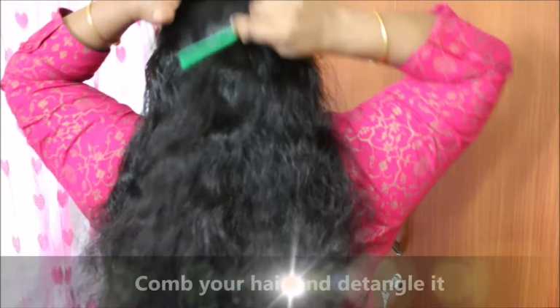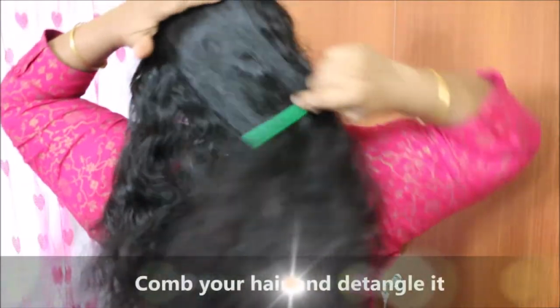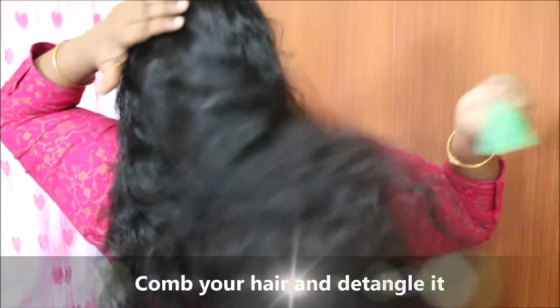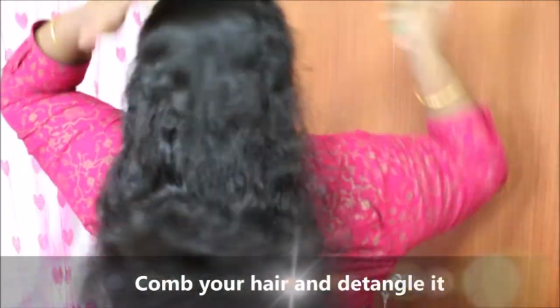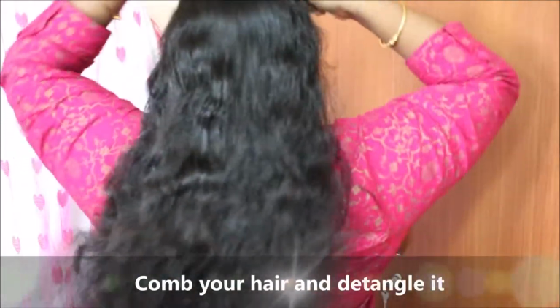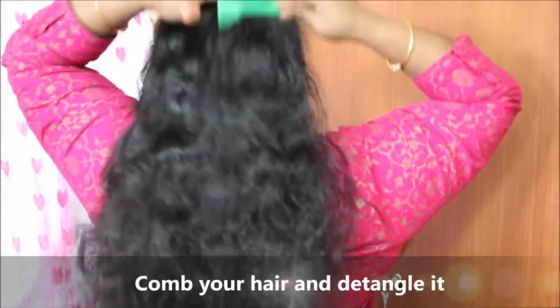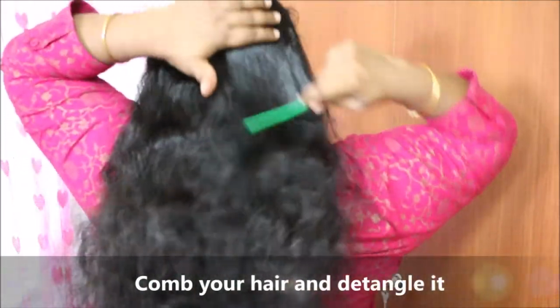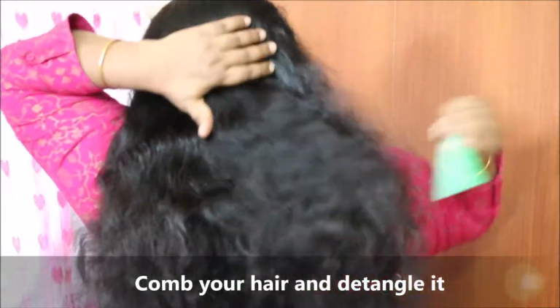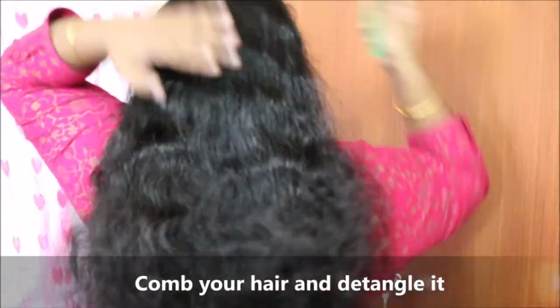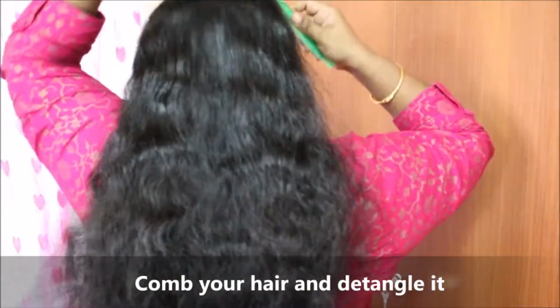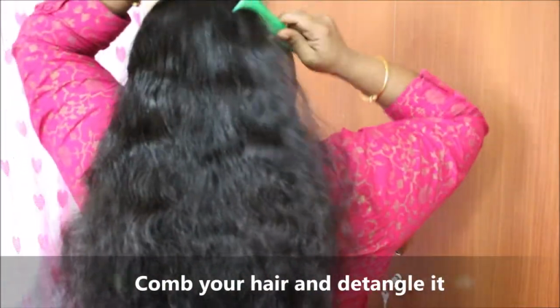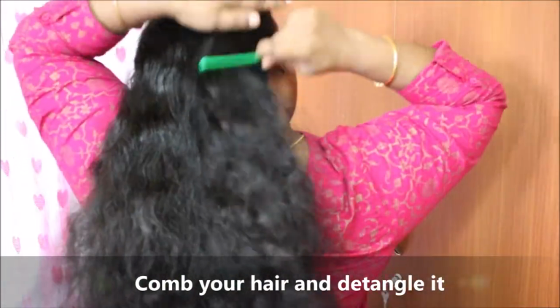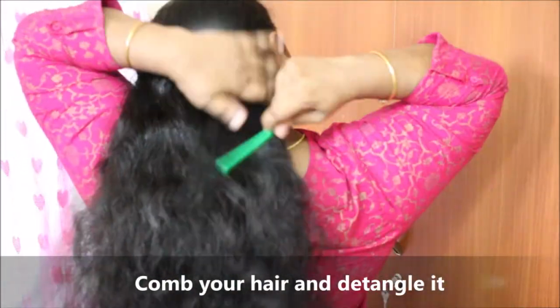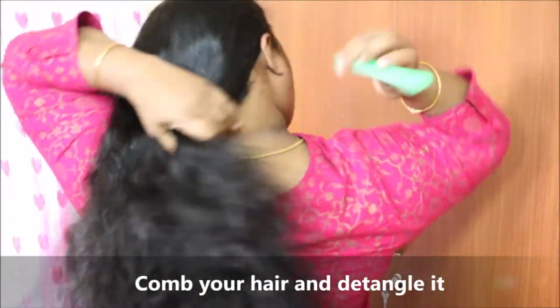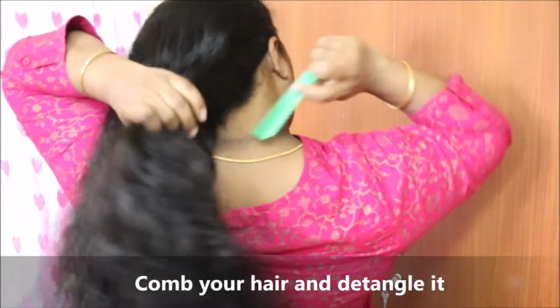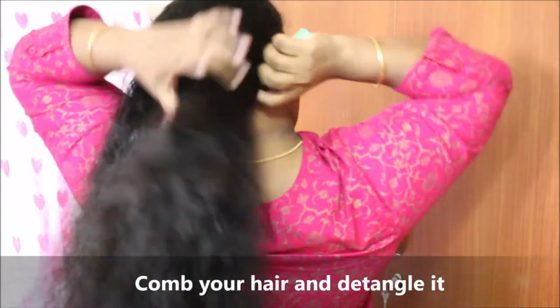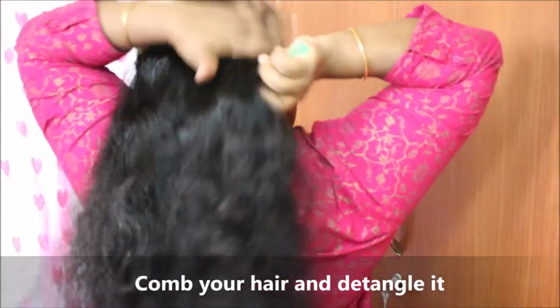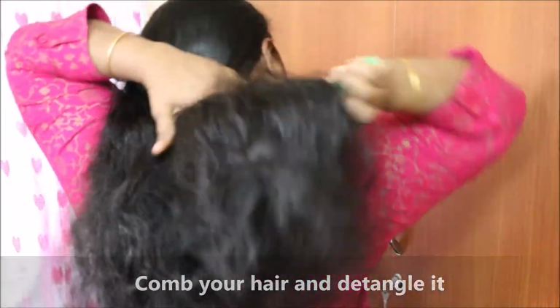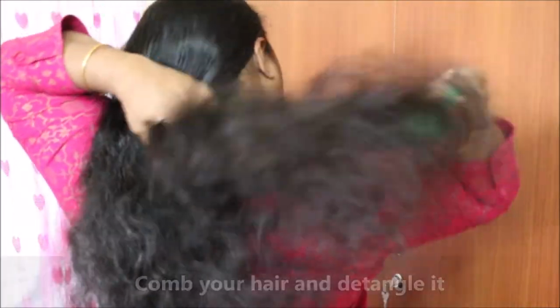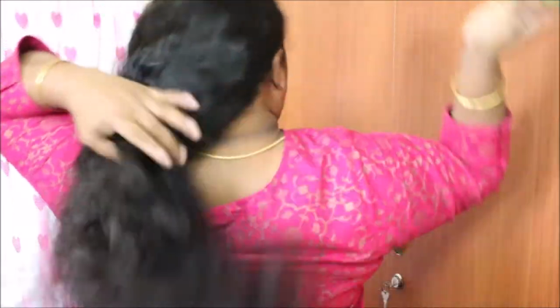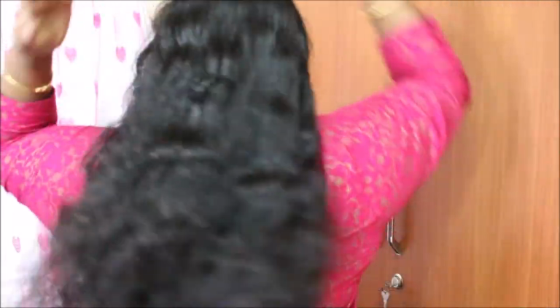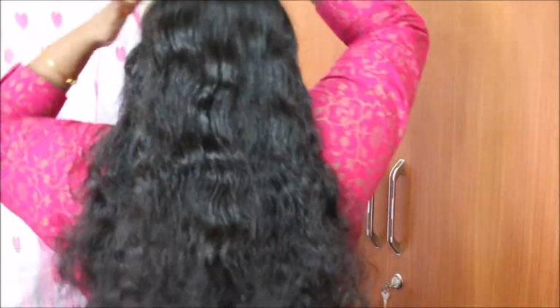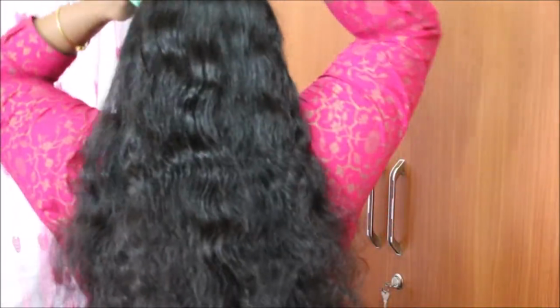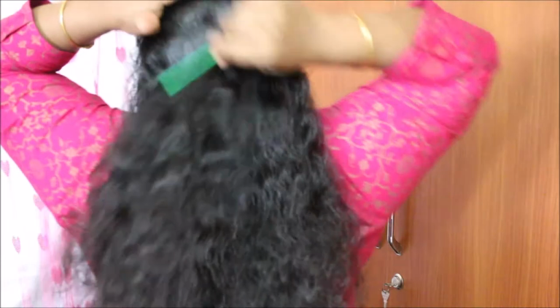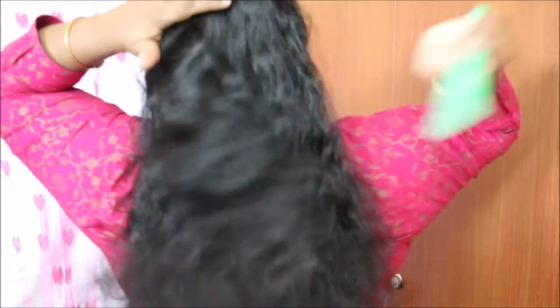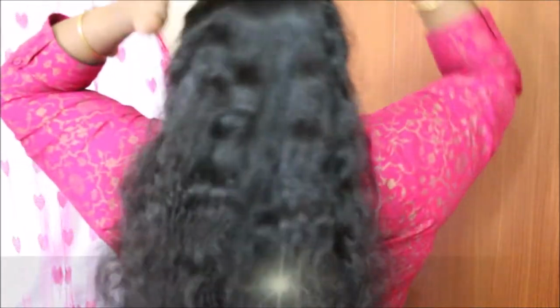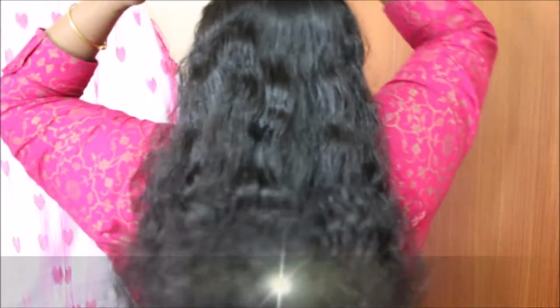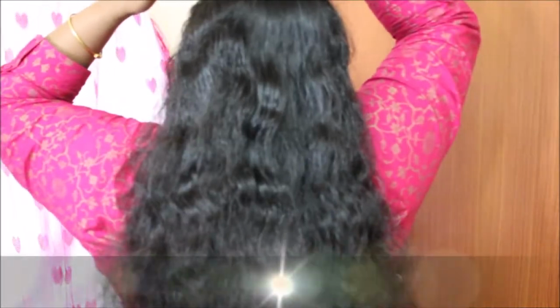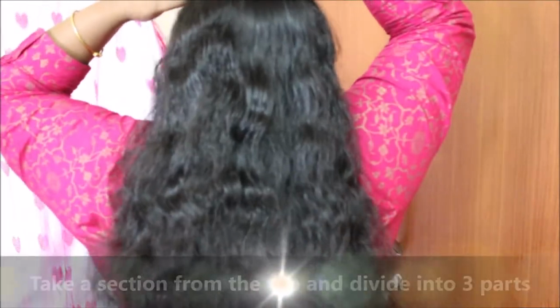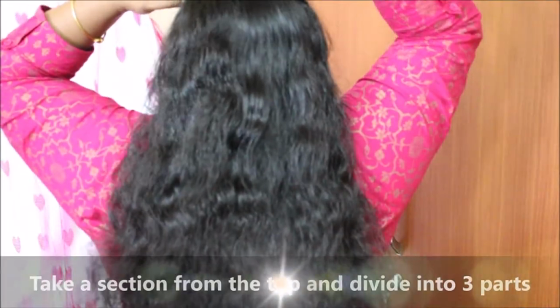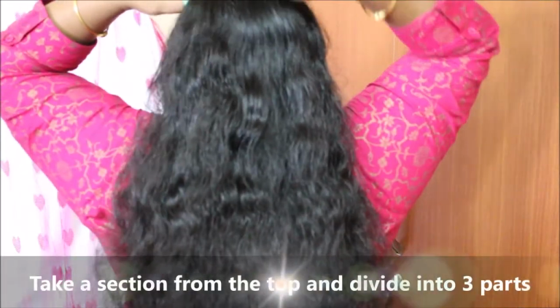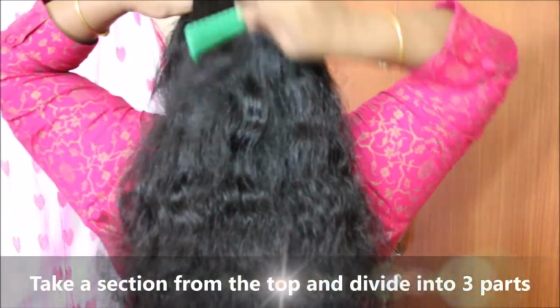First, we will show you thick hair. Curly hair is very thick. If you have a braid, here is how to work with it.